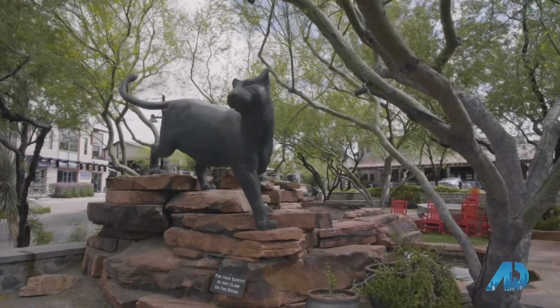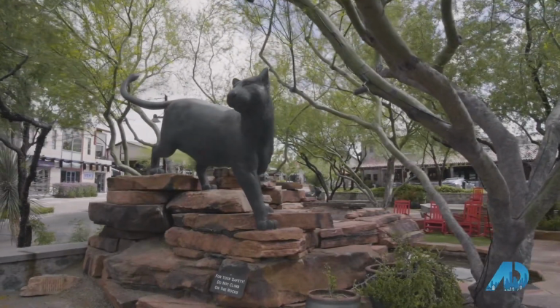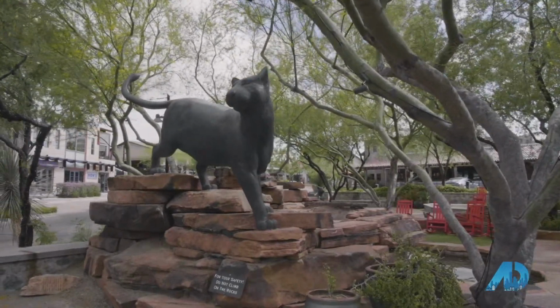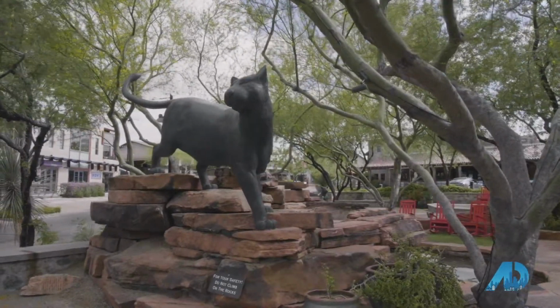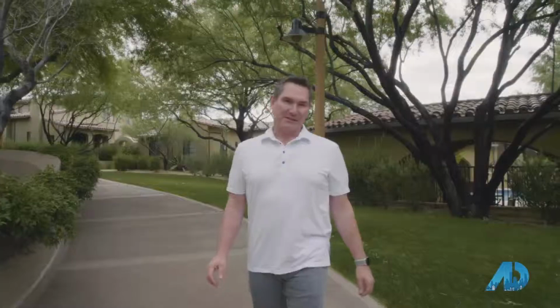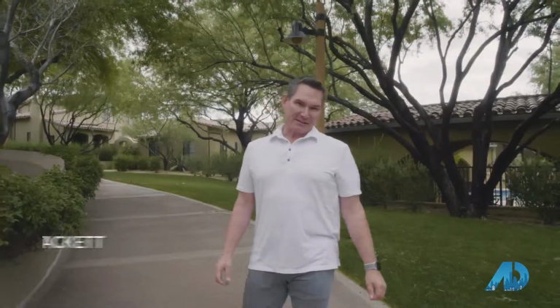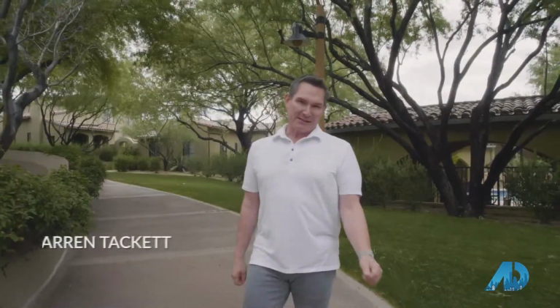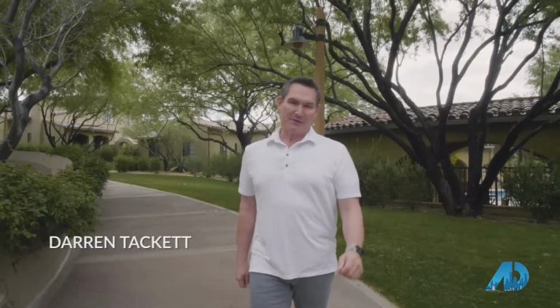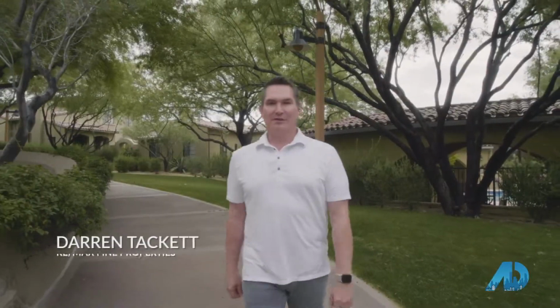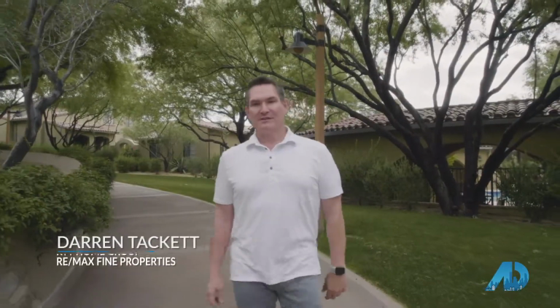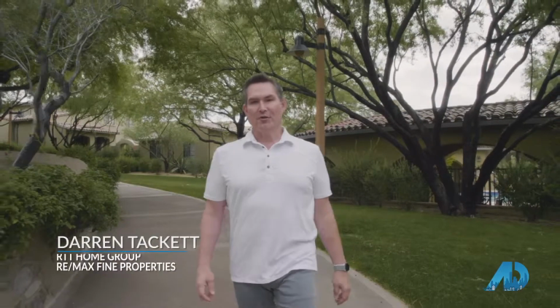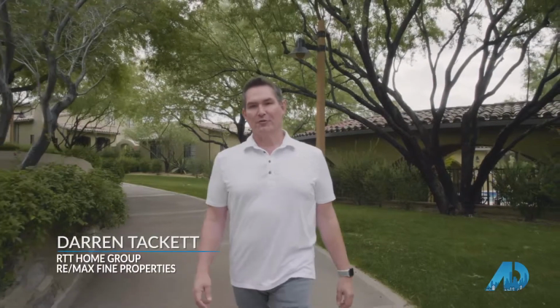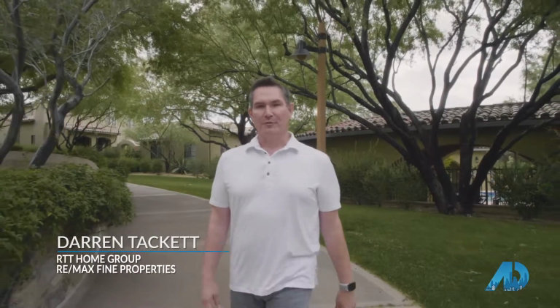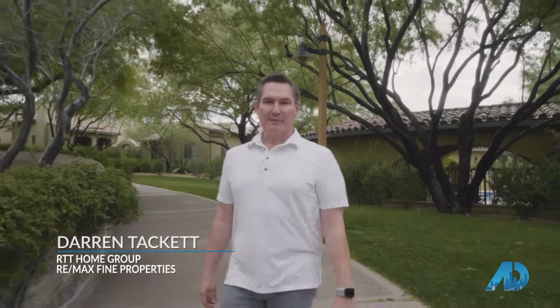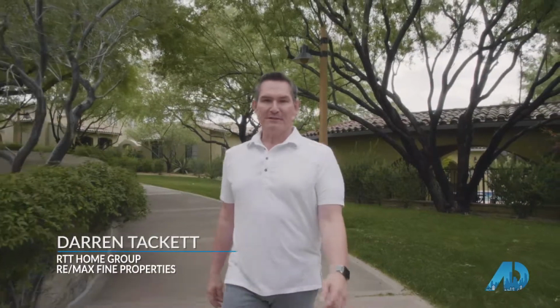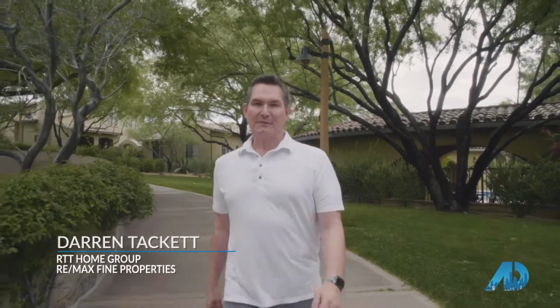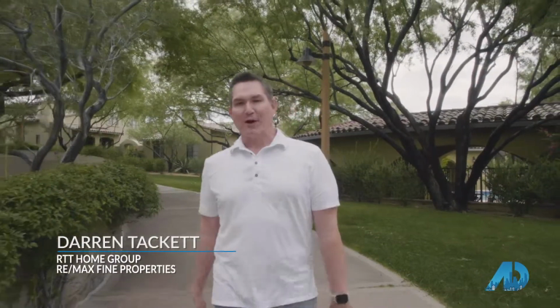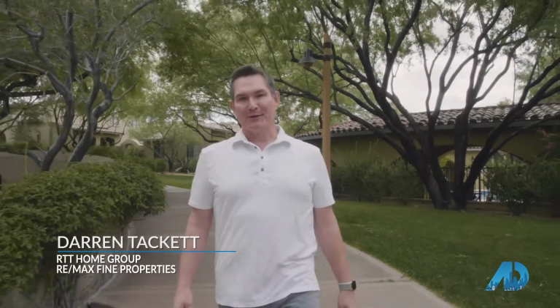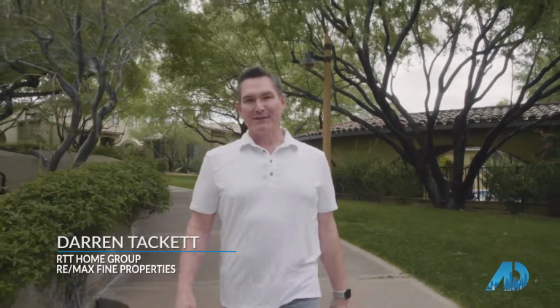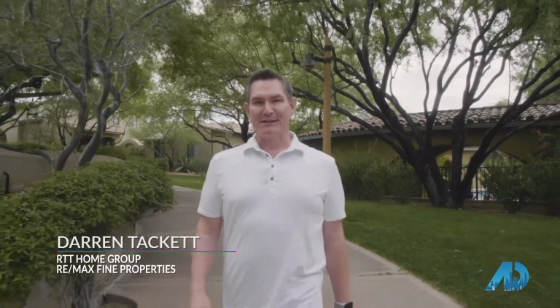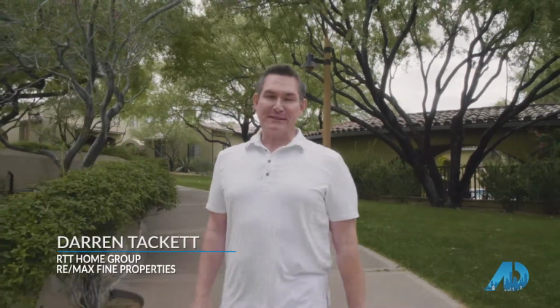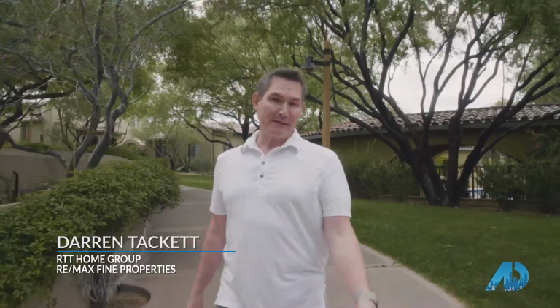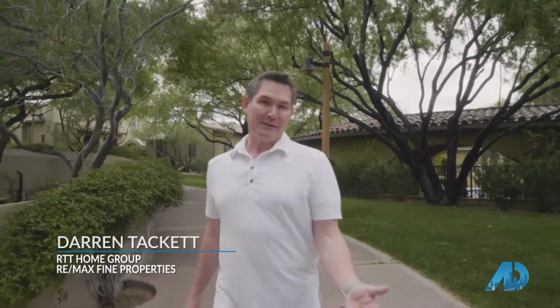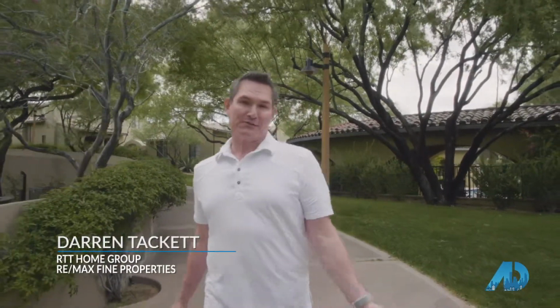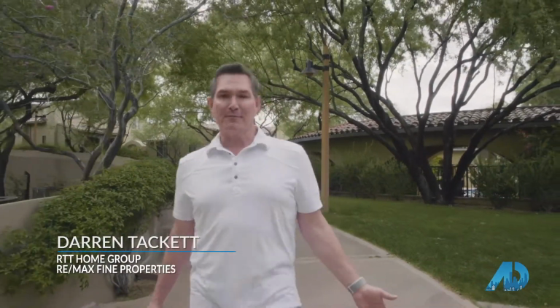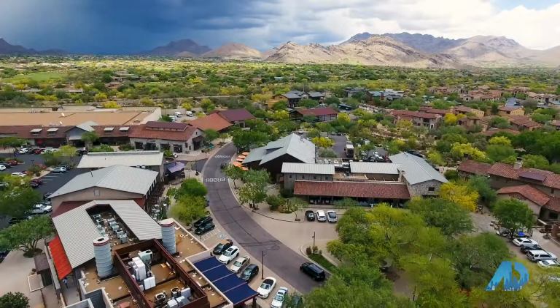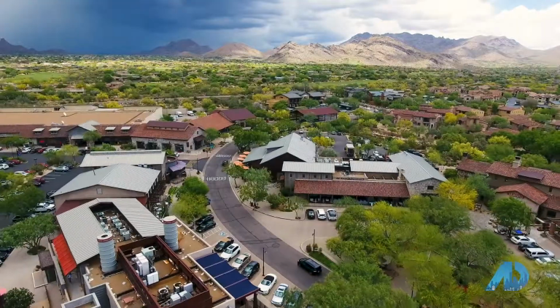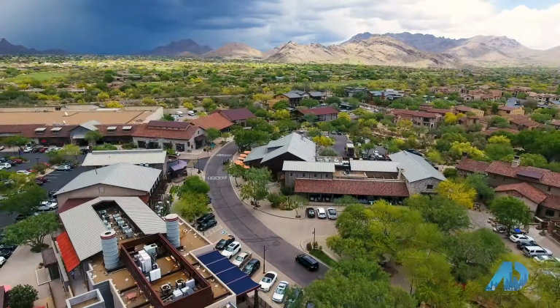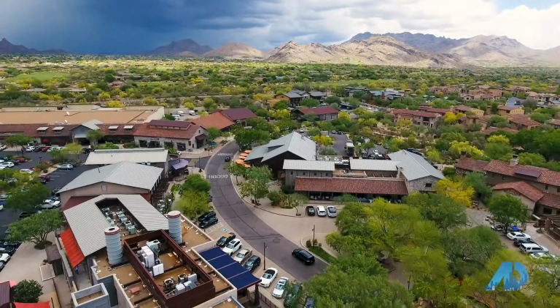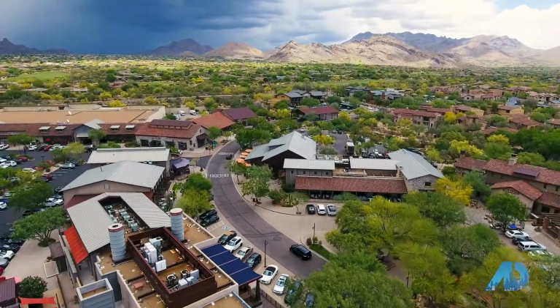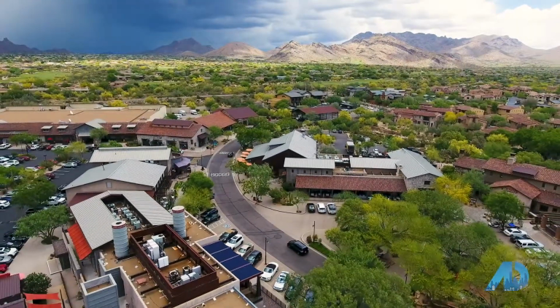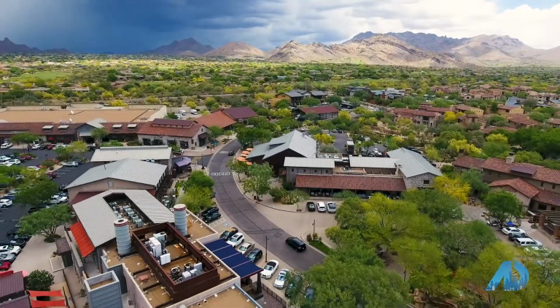Hi, it's Darren Tackett with the RTT Home Group at Remax Fine Properties, and today I'm featuring Market Street at DC Ranch.